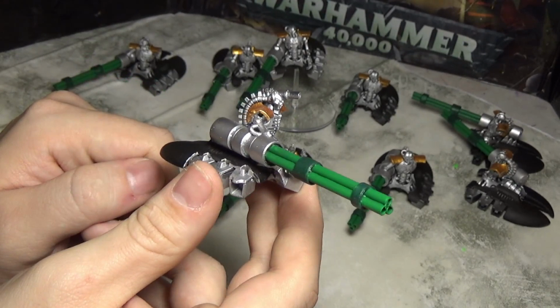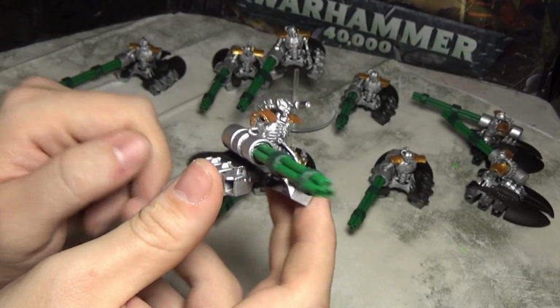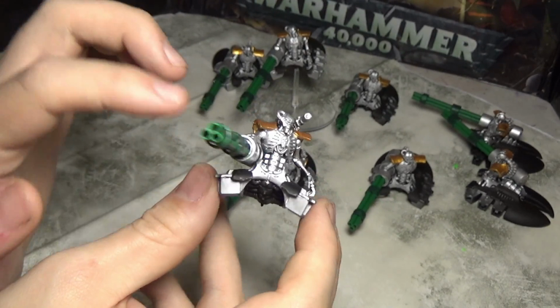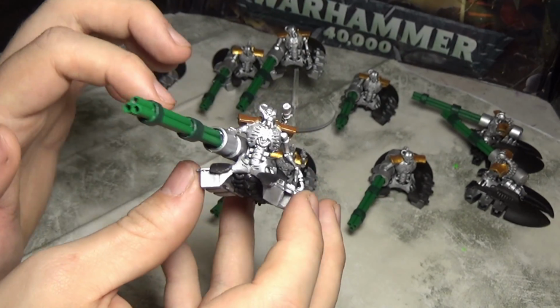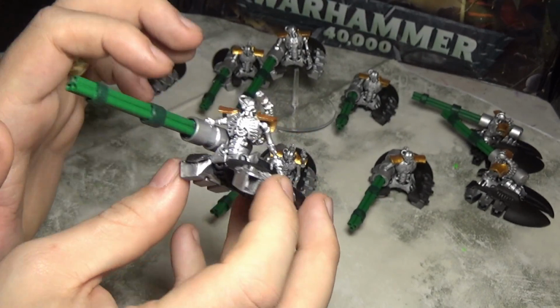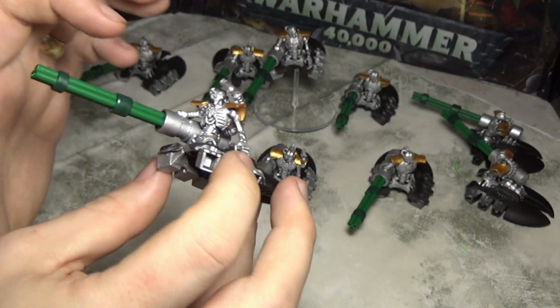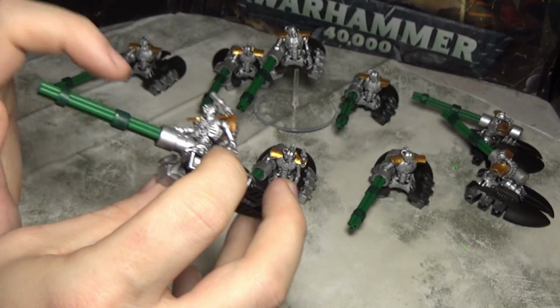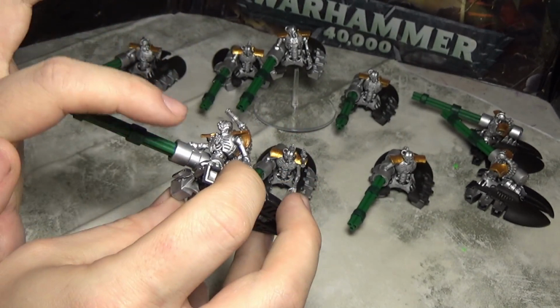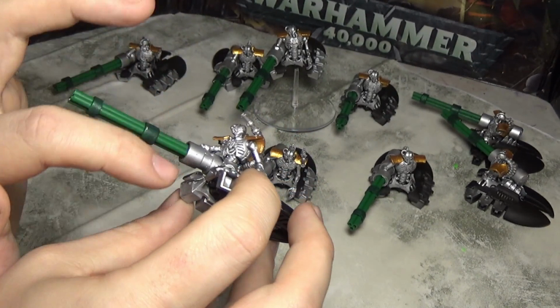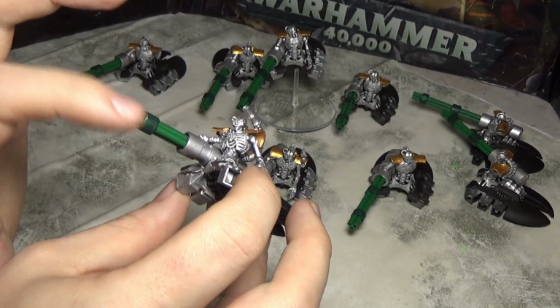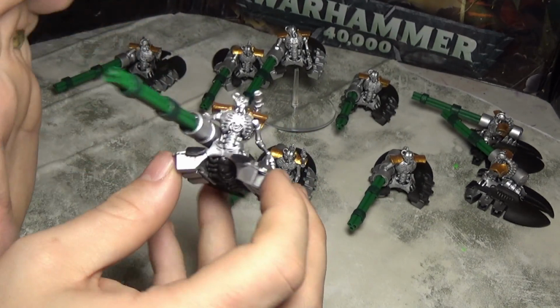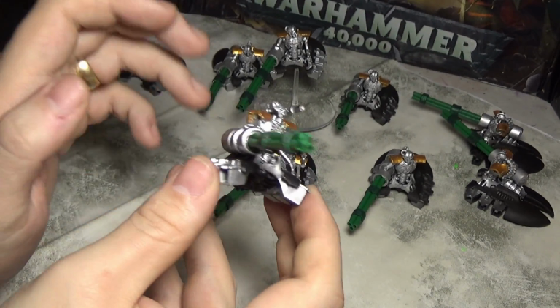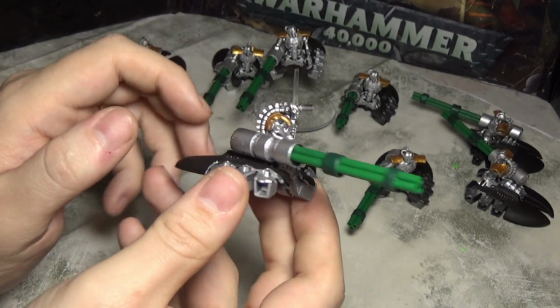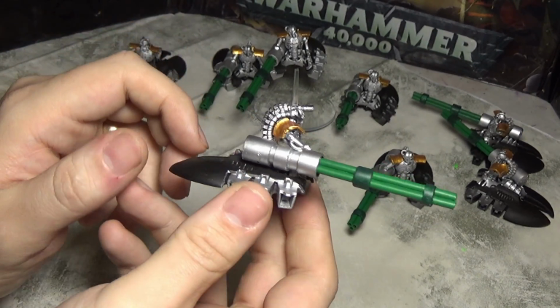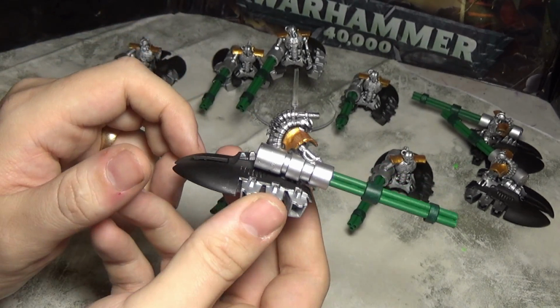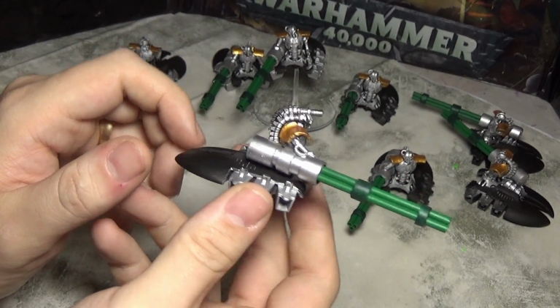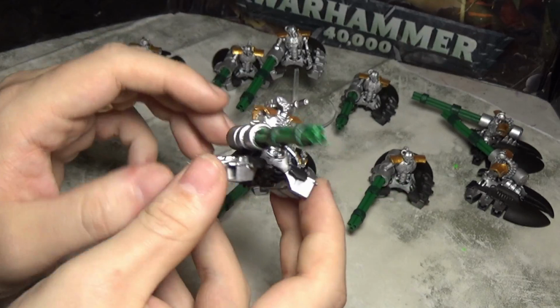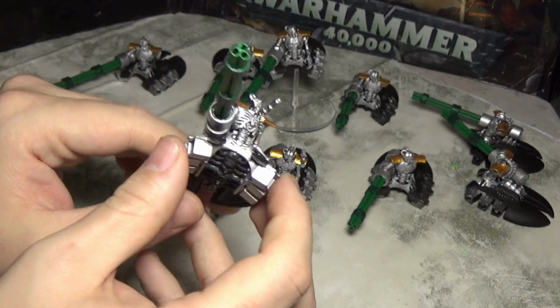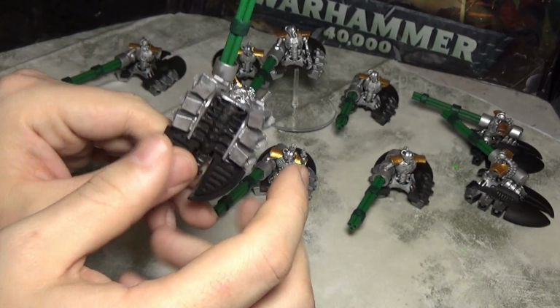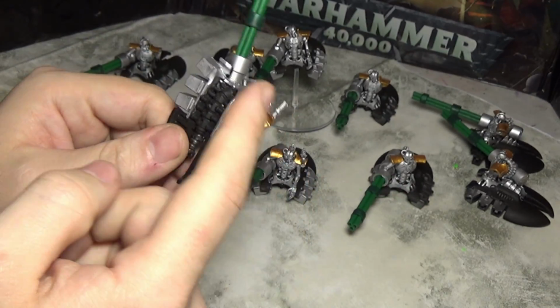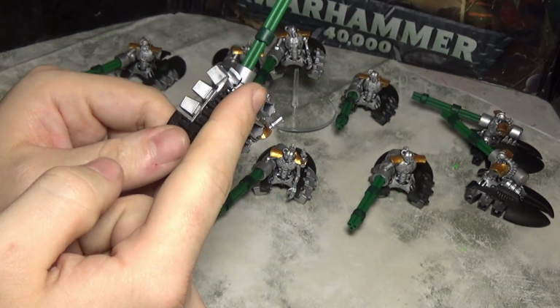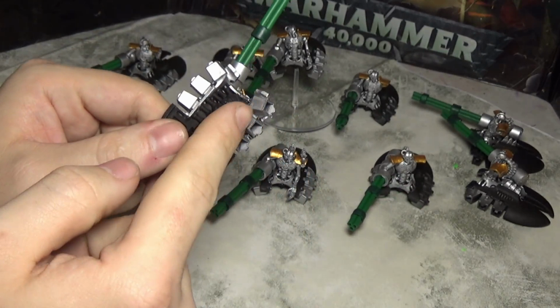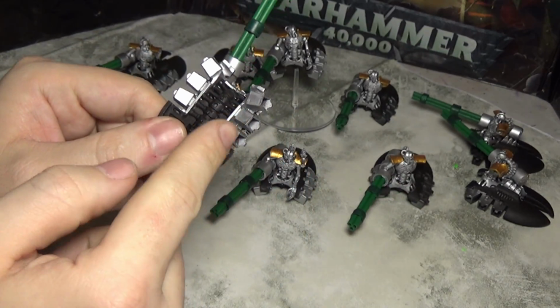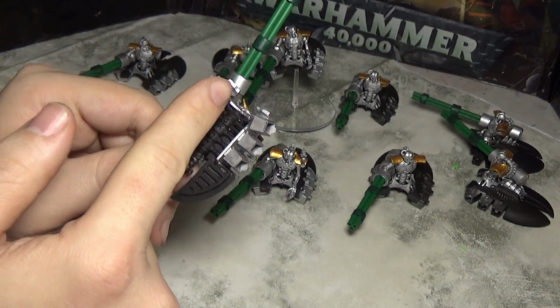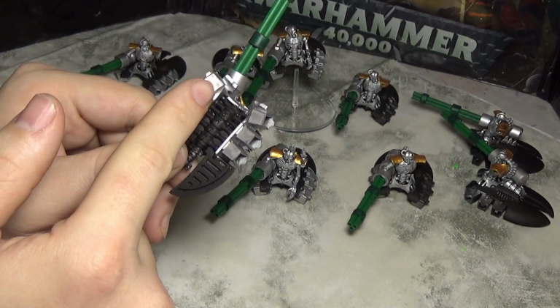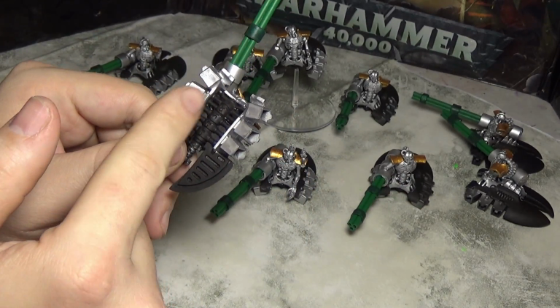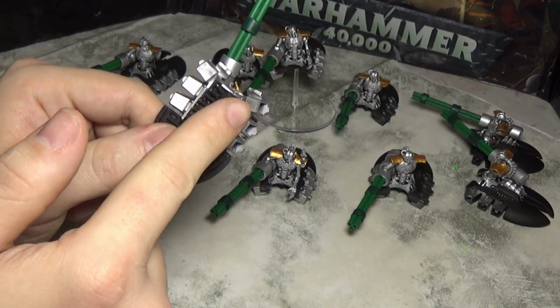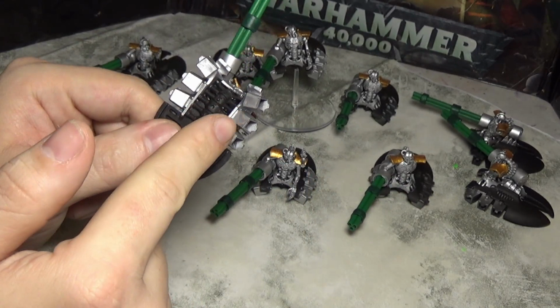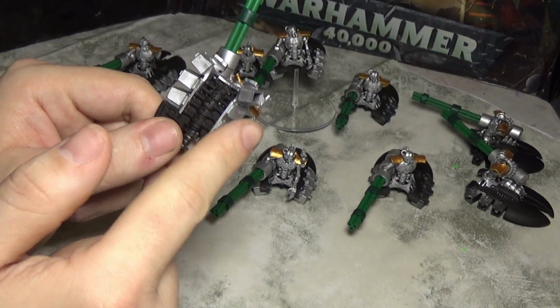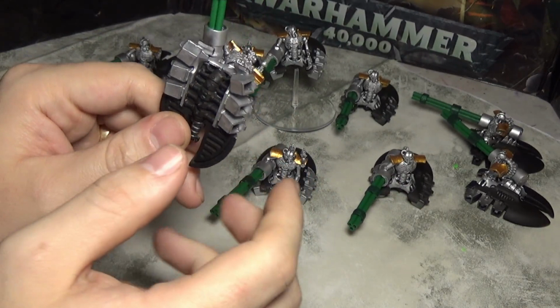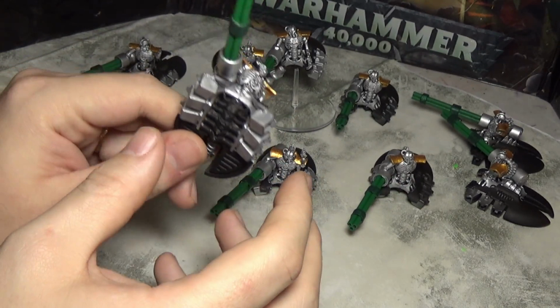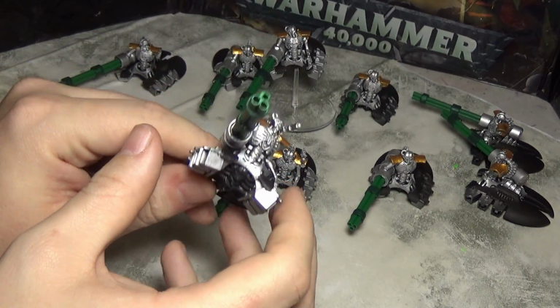Once the gun is done I'm going to do all the chest space and stuff, and I'm going to do some silver on these areas because this is just overspray.